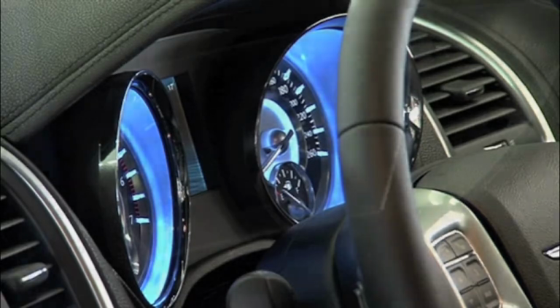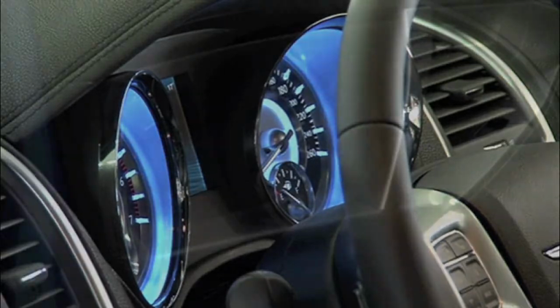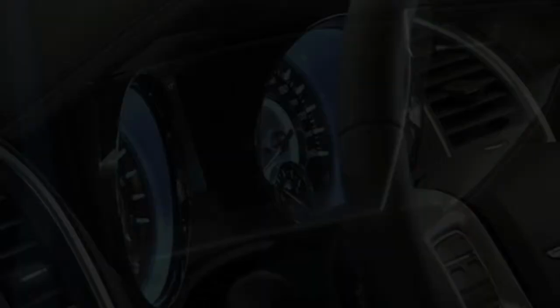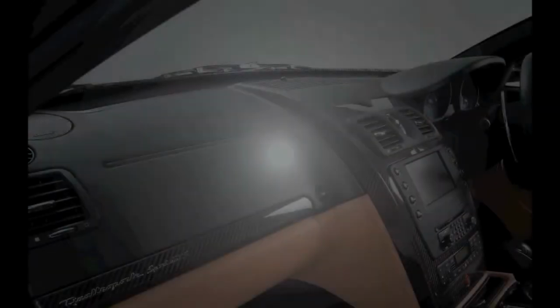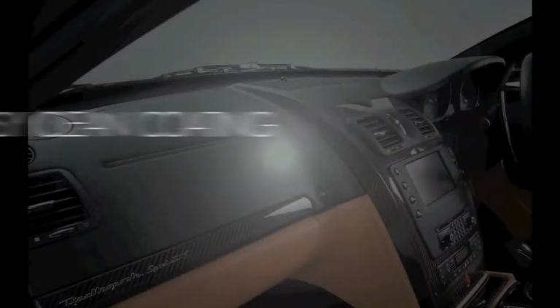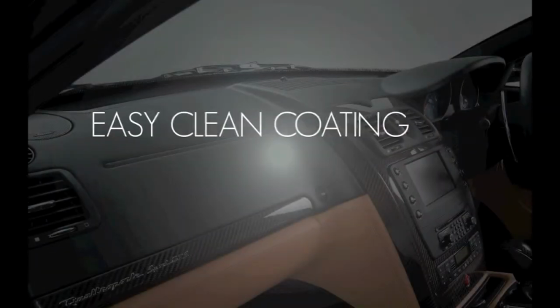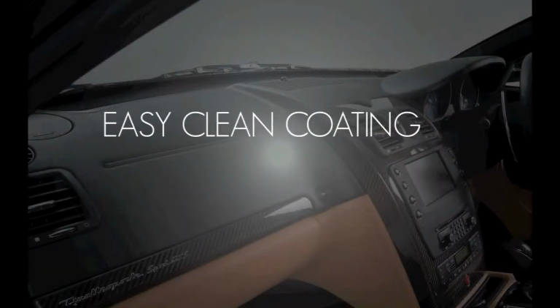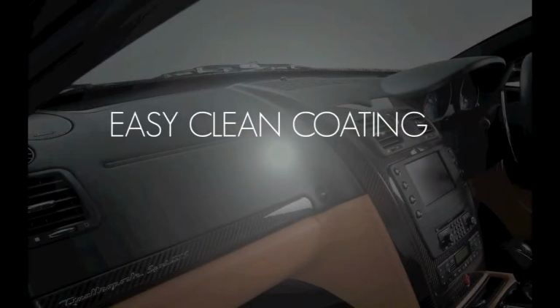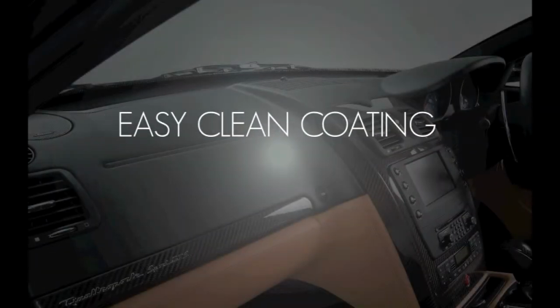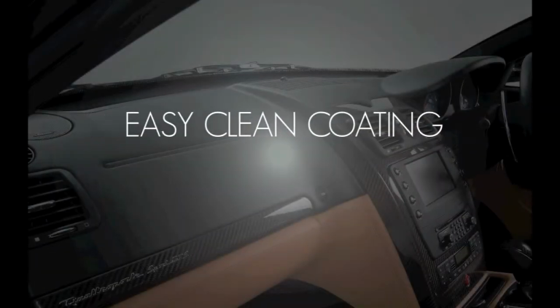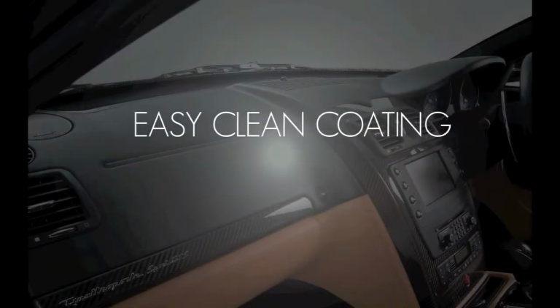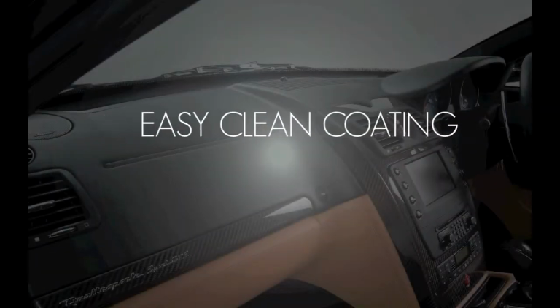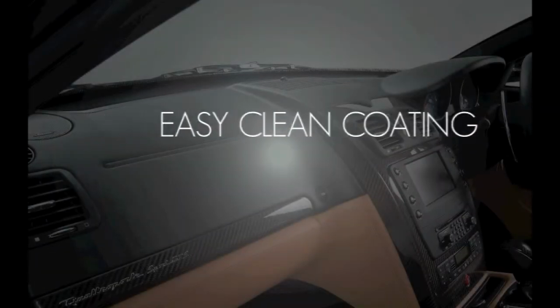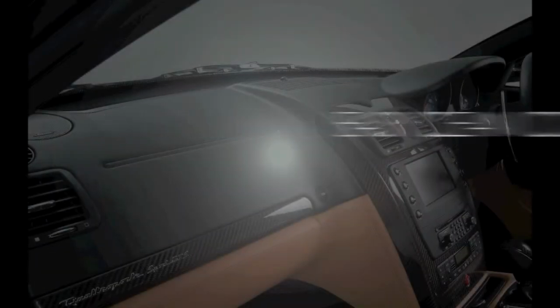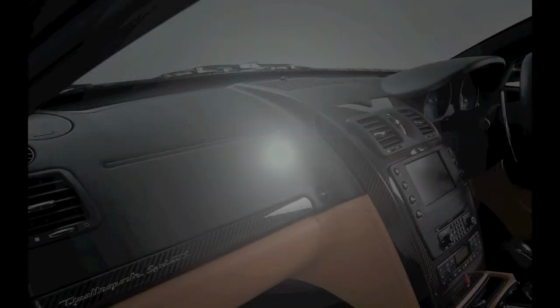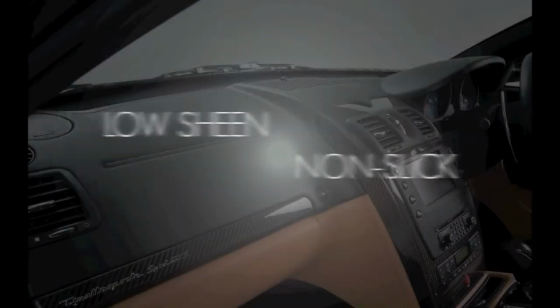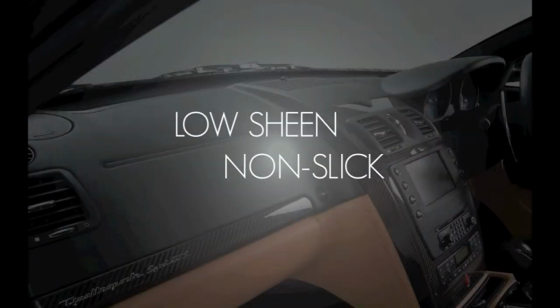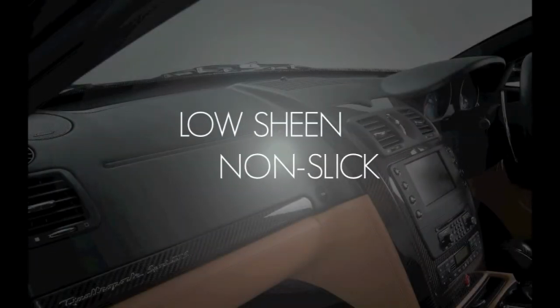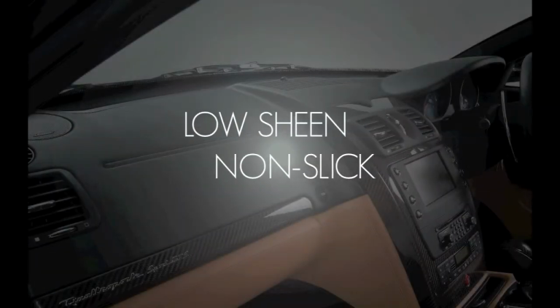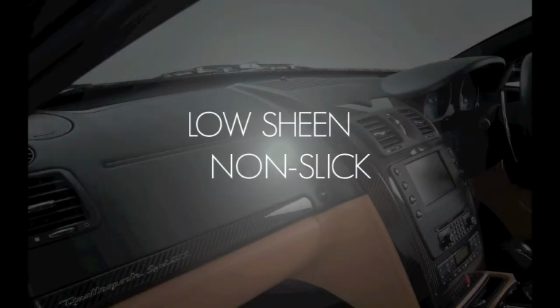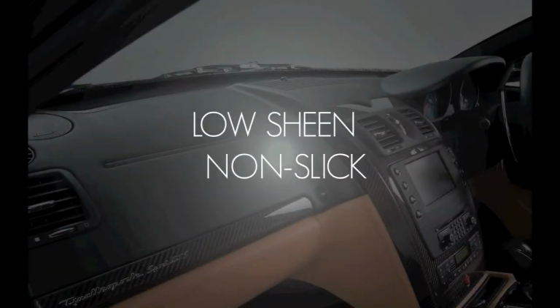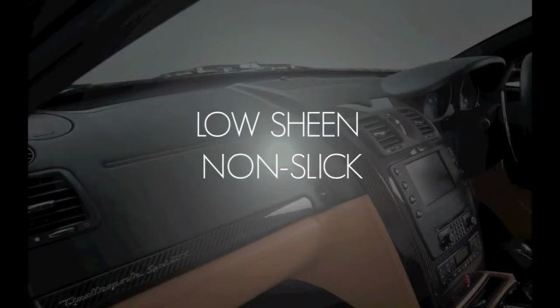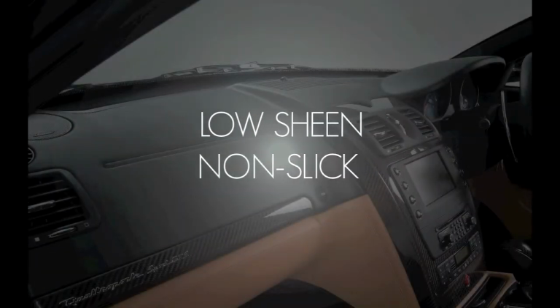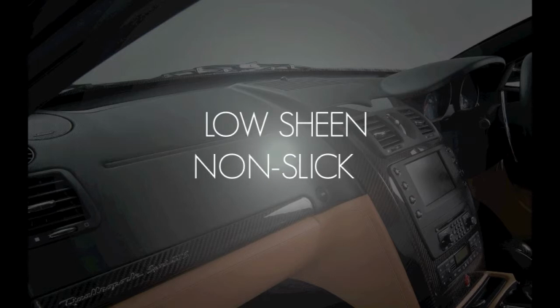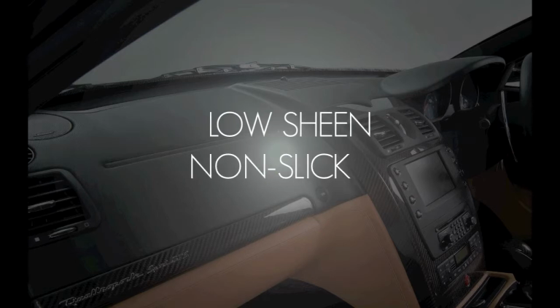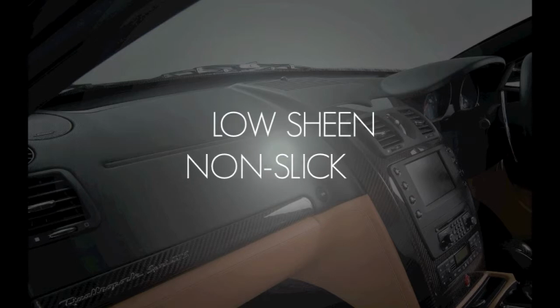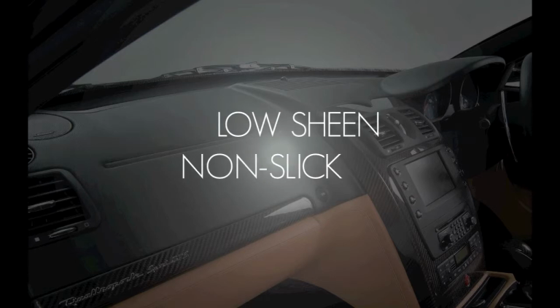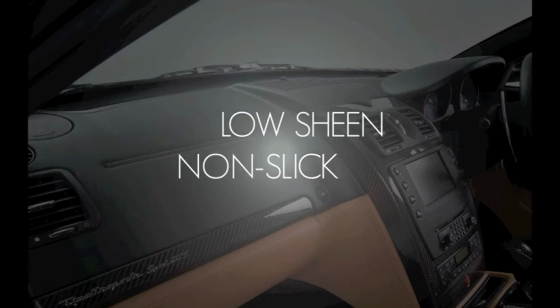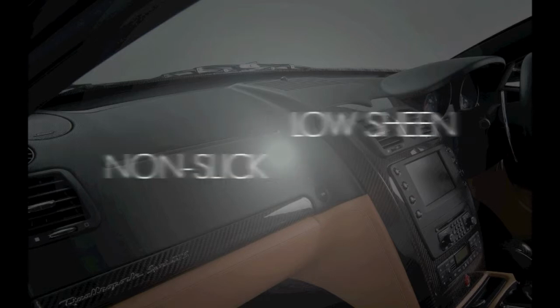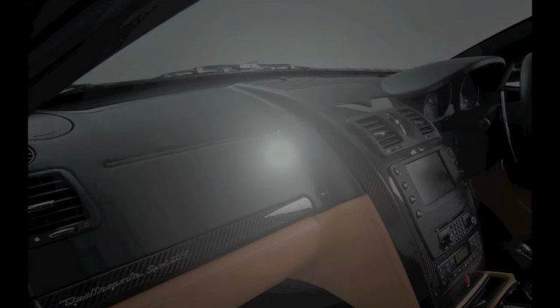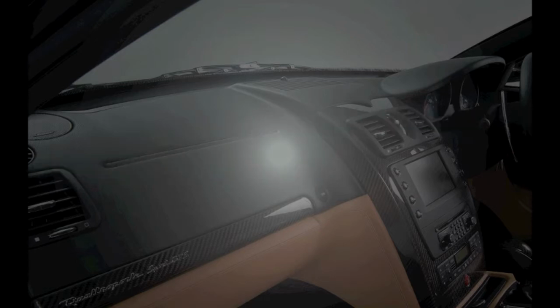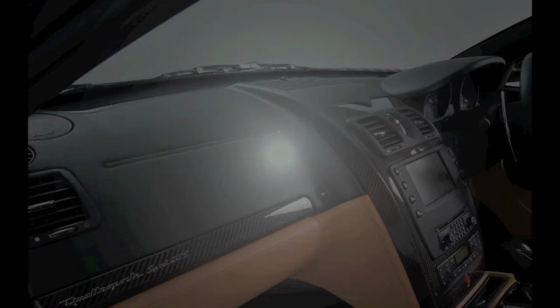Vinyl protection provides an easy clean coating that is low-sheen, non-slick and helps extend the life of vinyl.